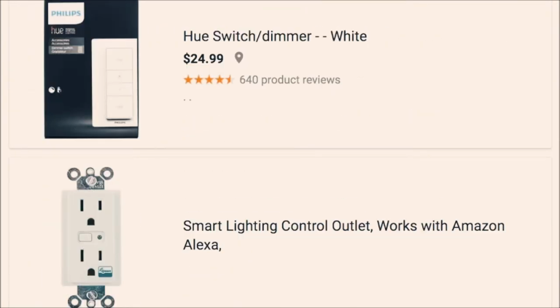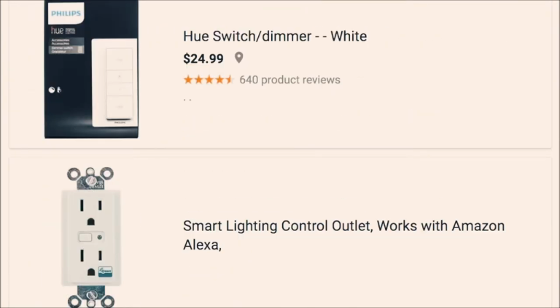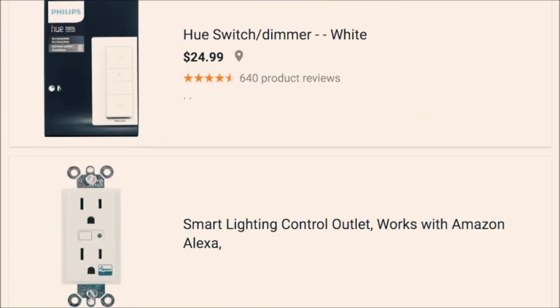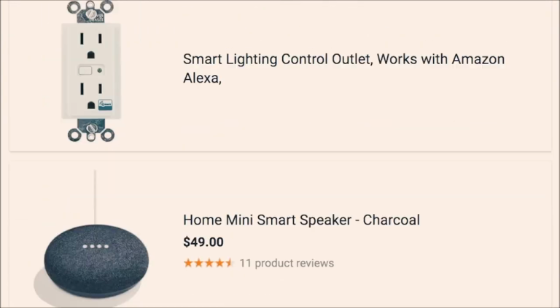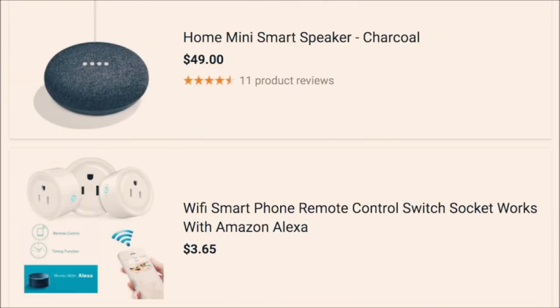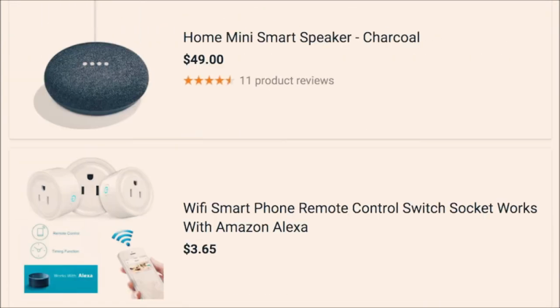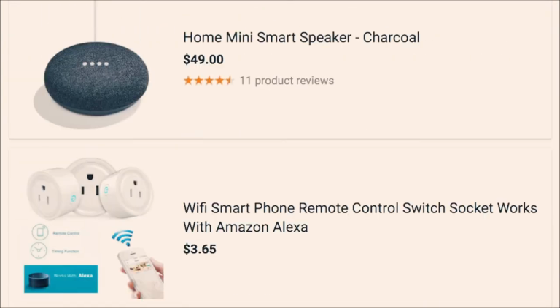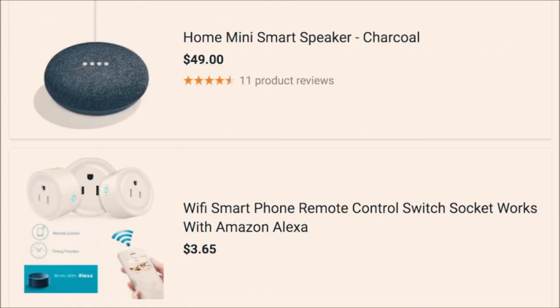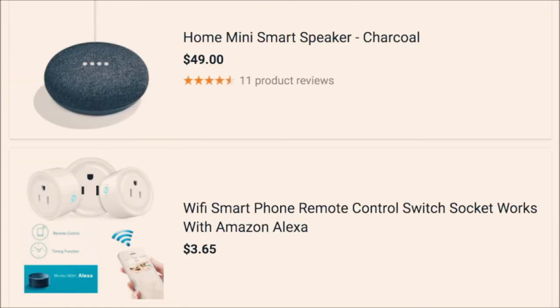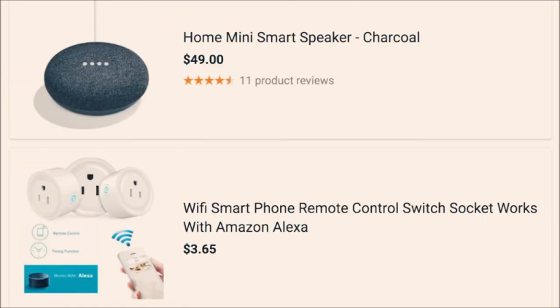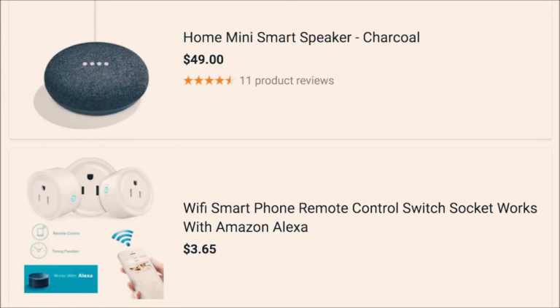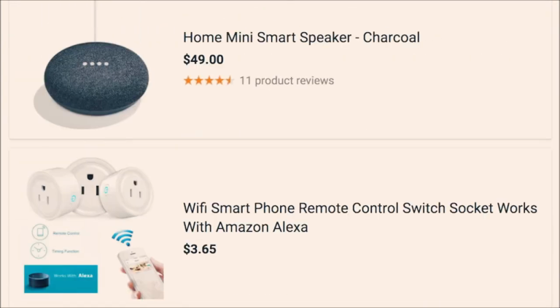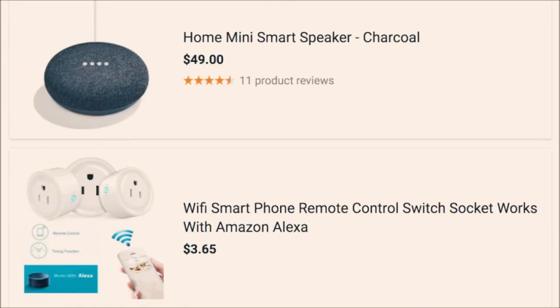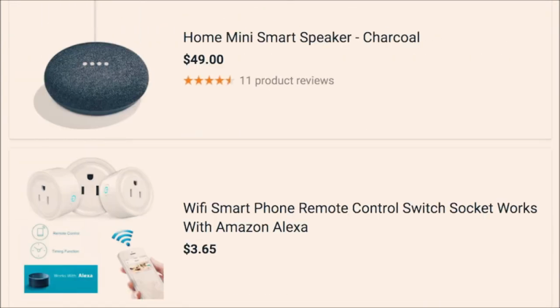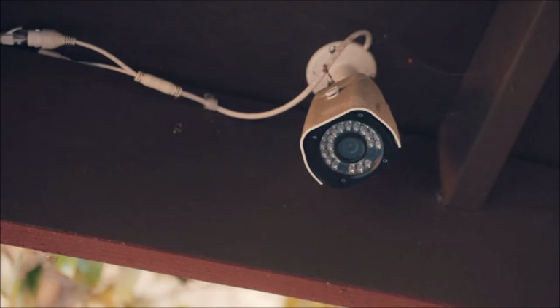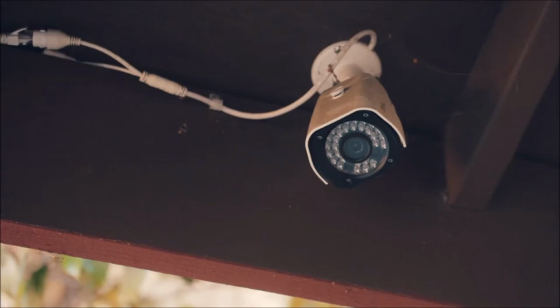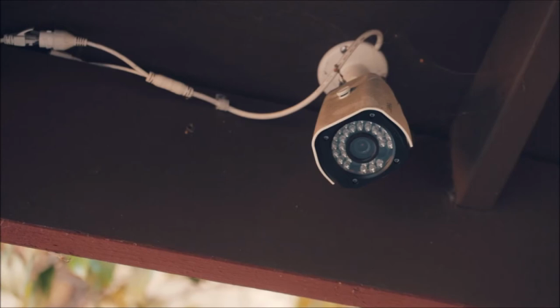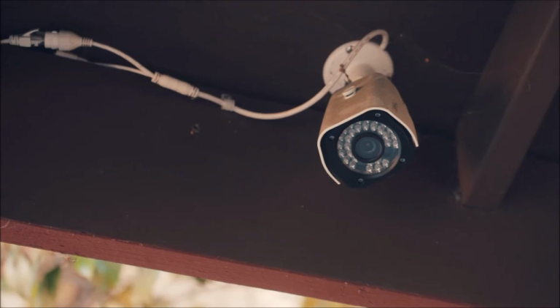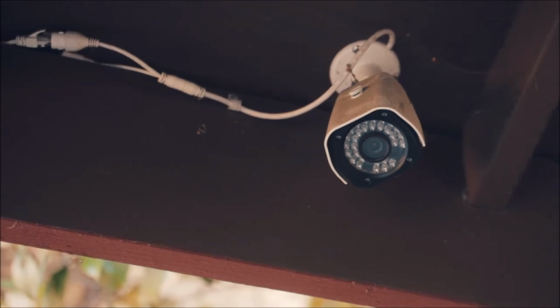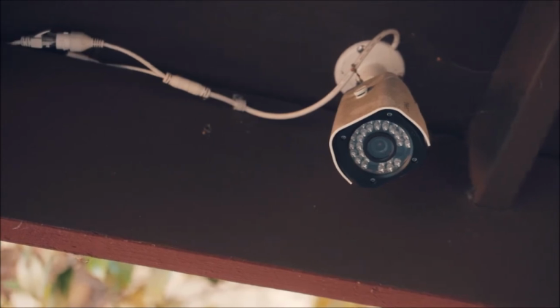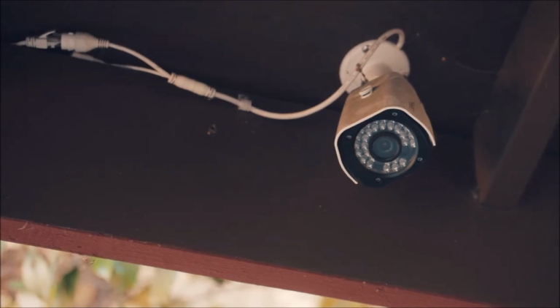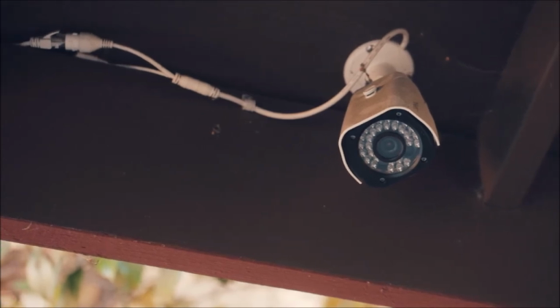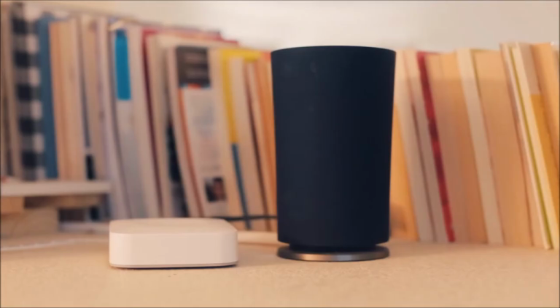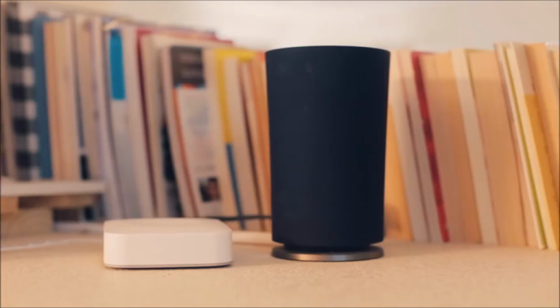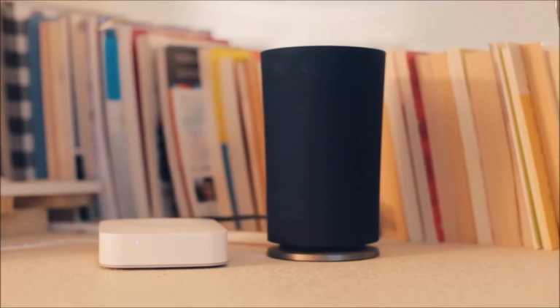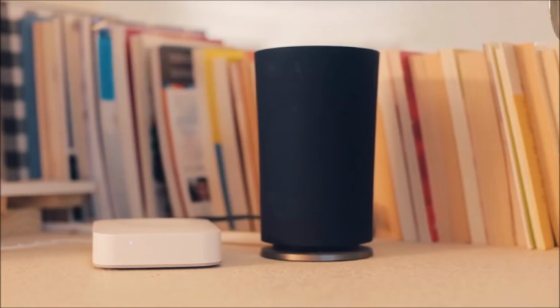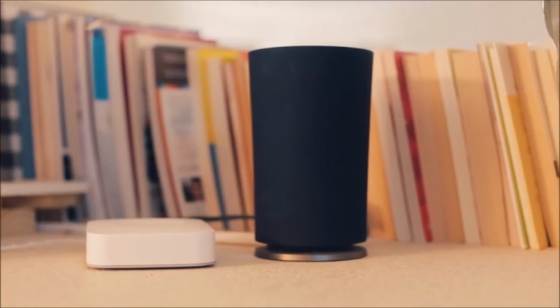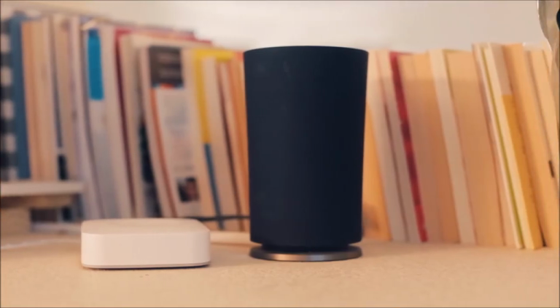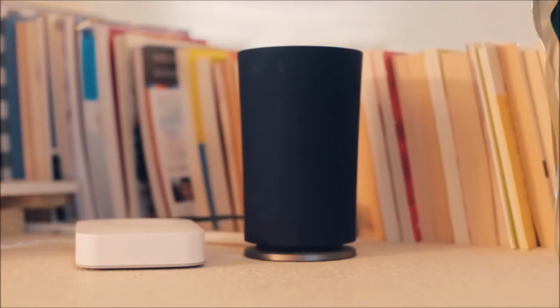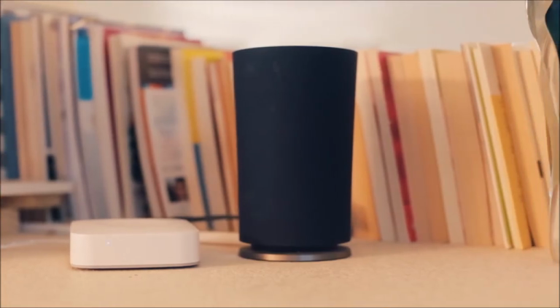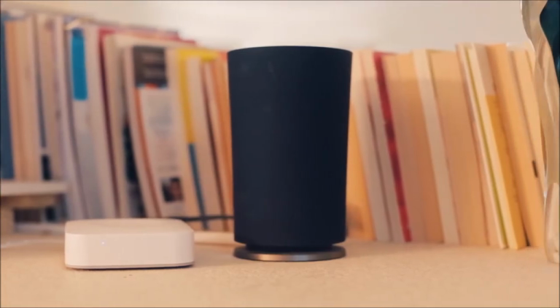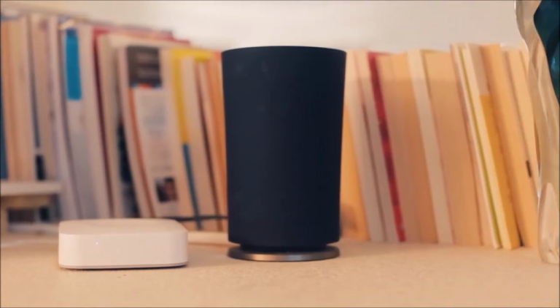So now you can augment your security system with cameras, water leak sensors, Alexa, and voice control.